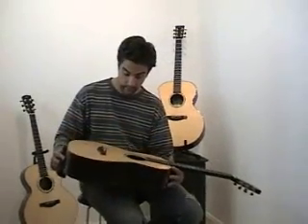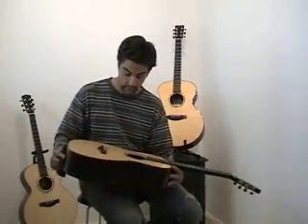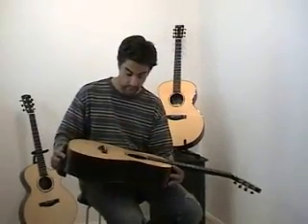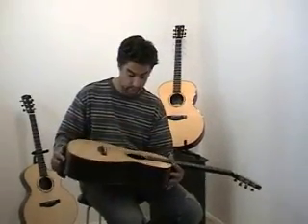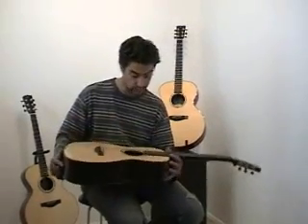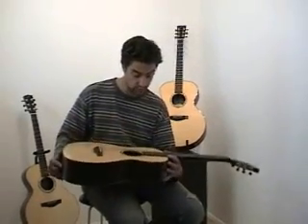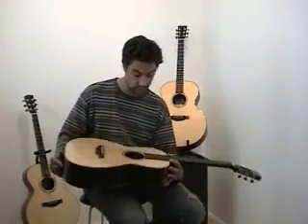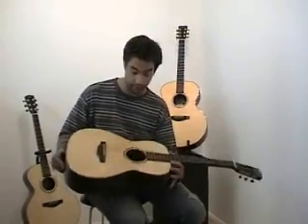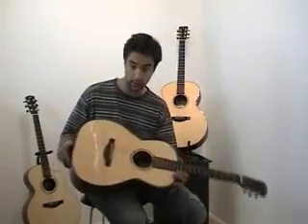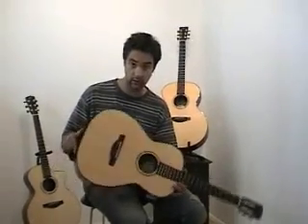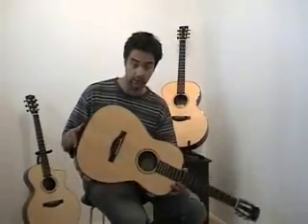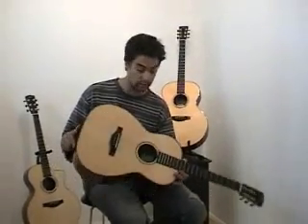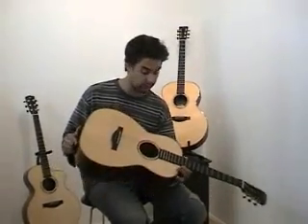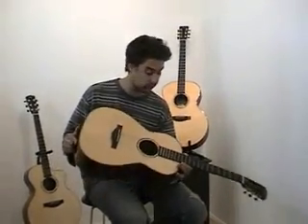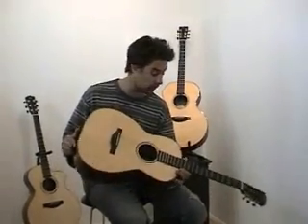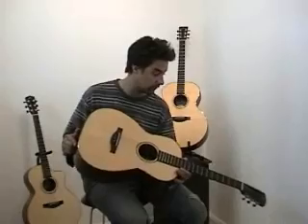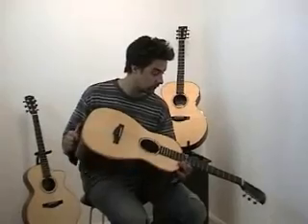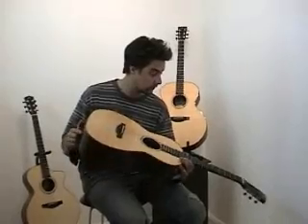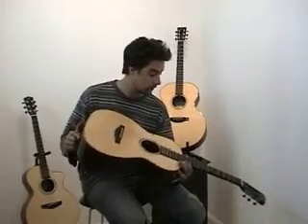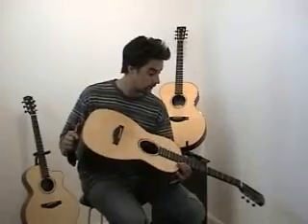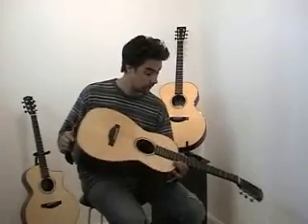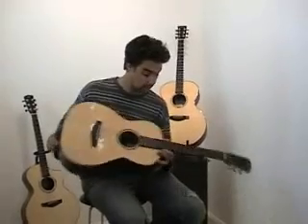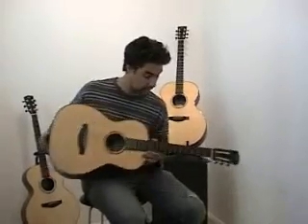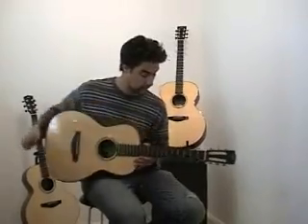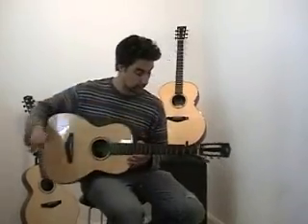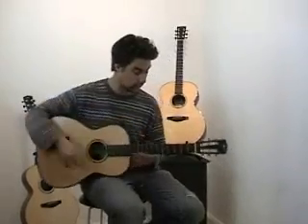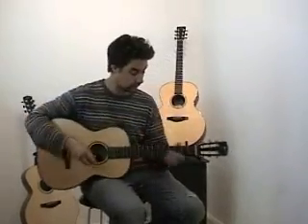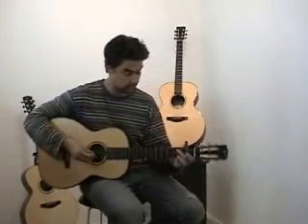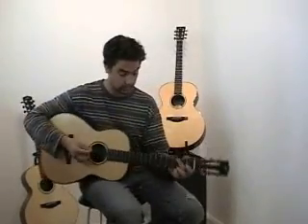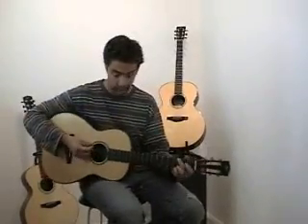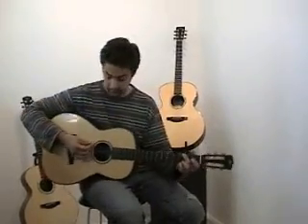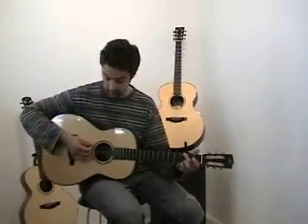It joins the body at fret 12. This is what it sounds like.